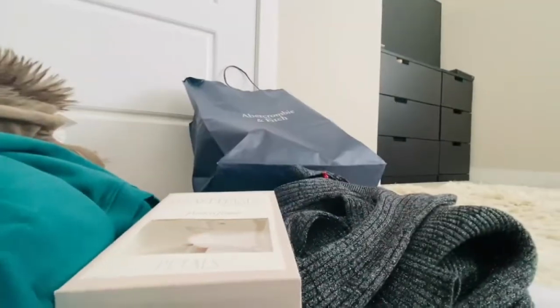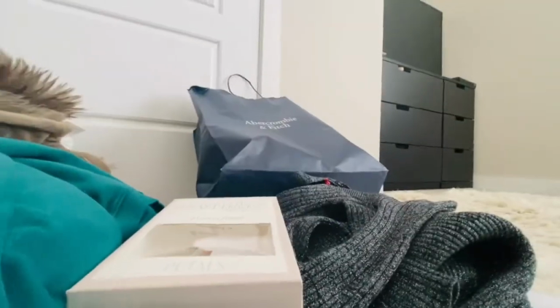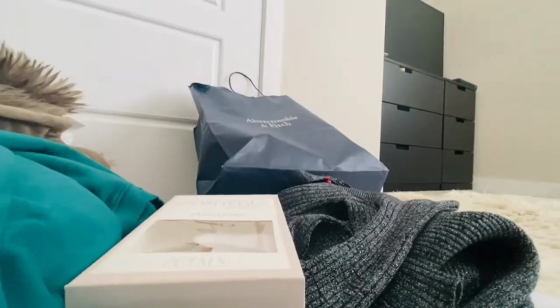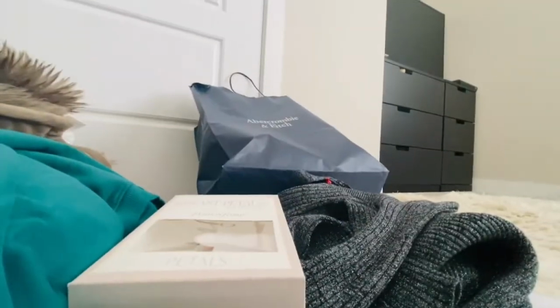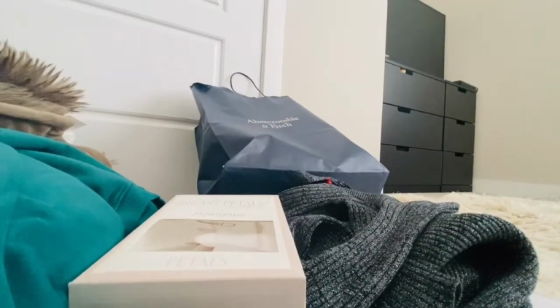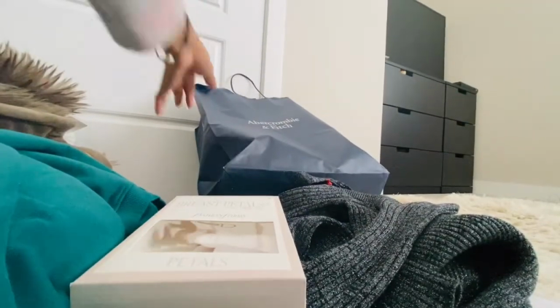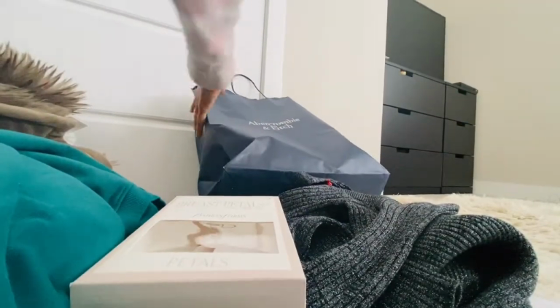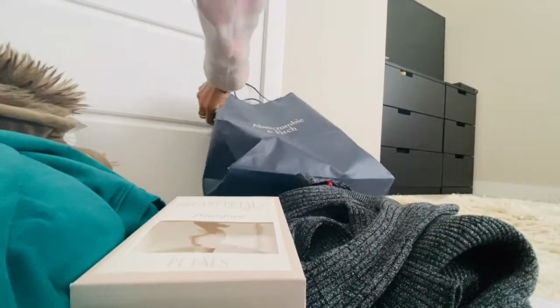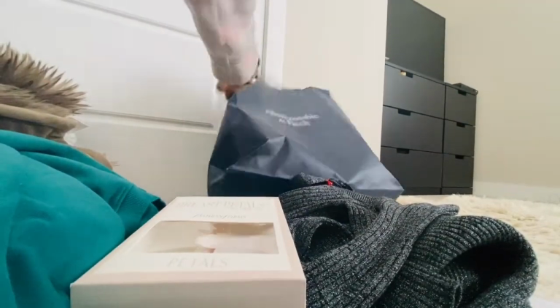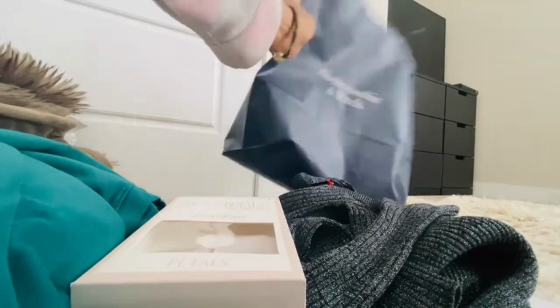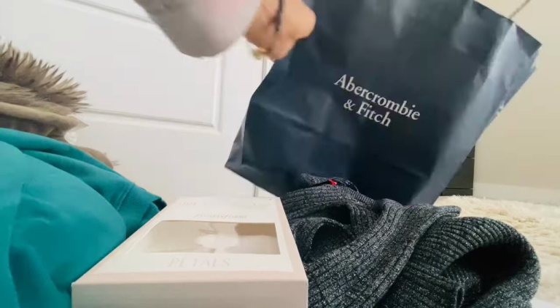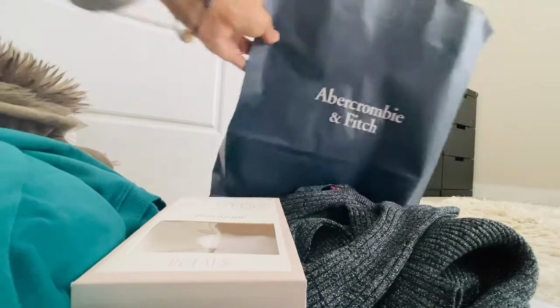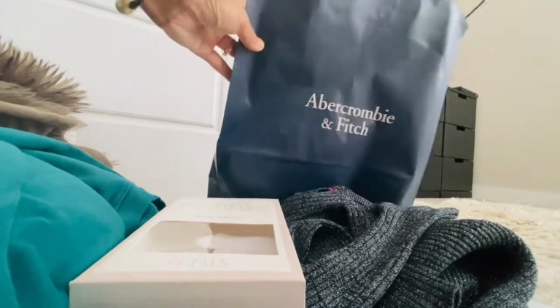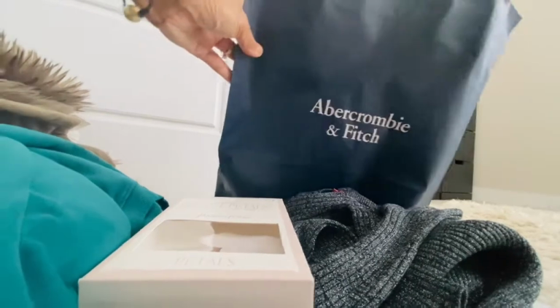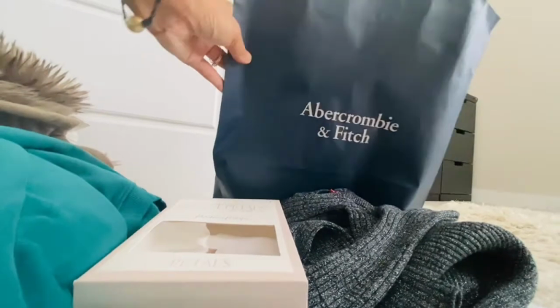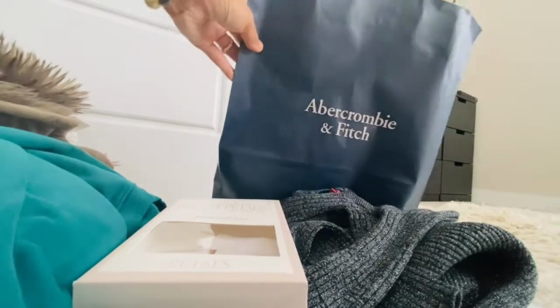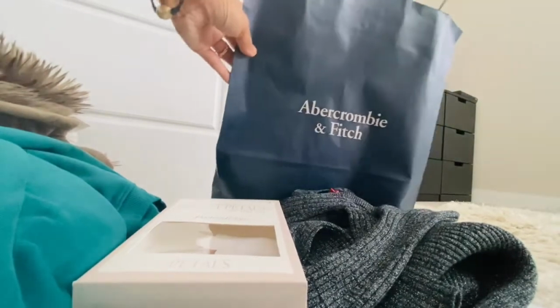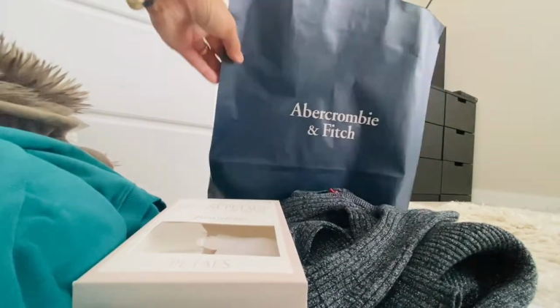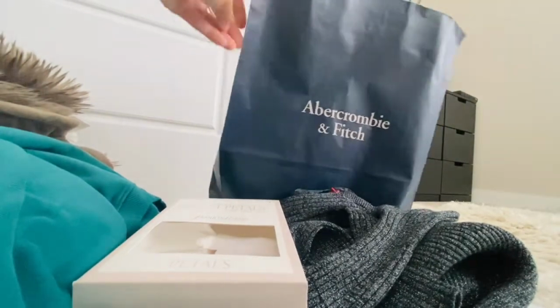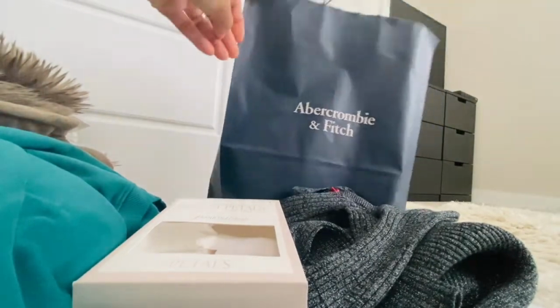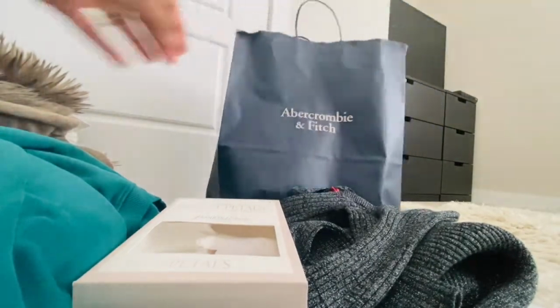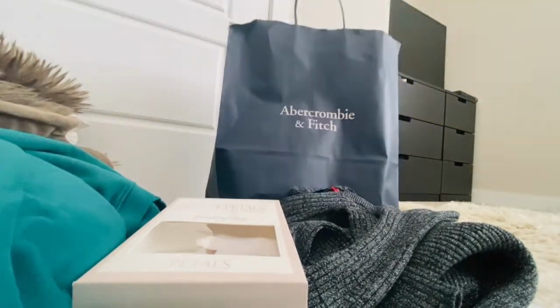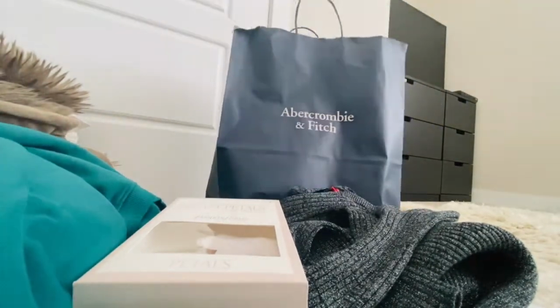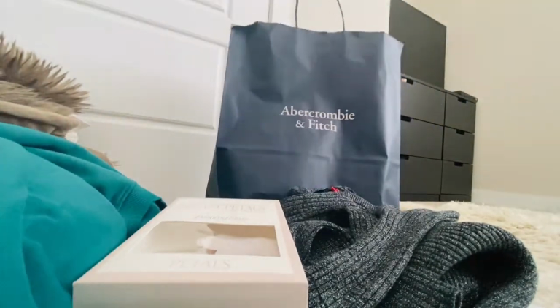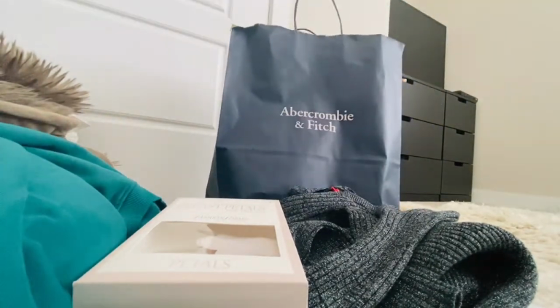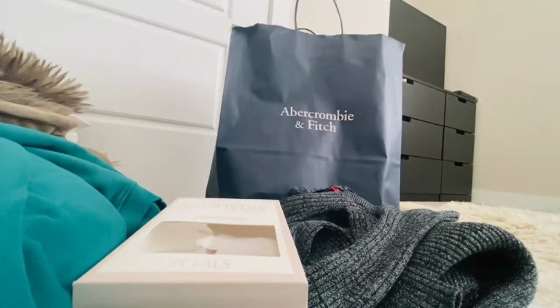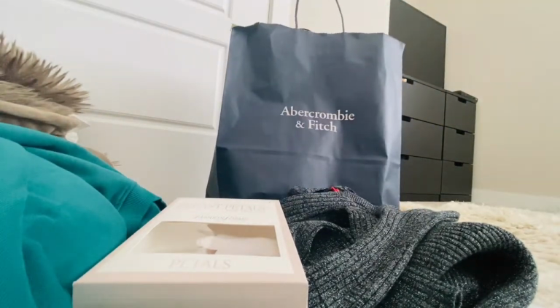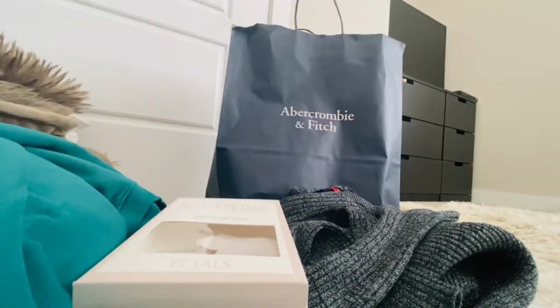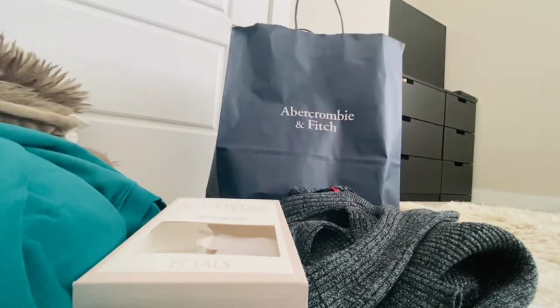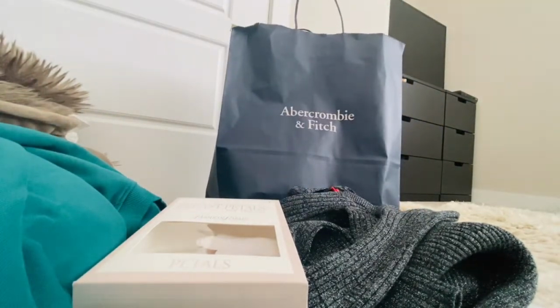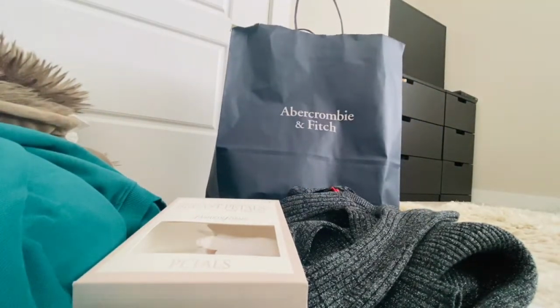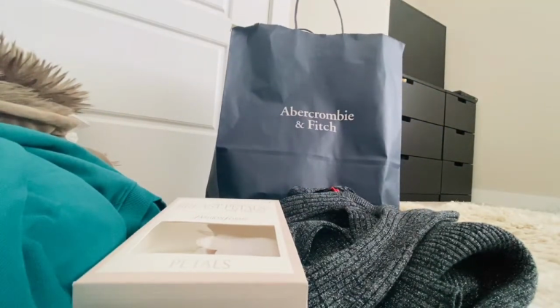Punta na tayo sa other items guys - meron pa akong Eggs brand na nabili.